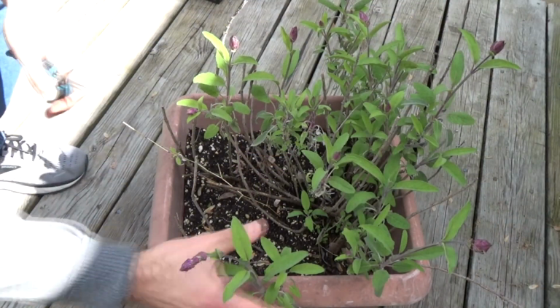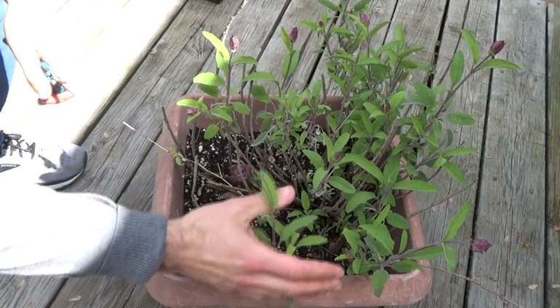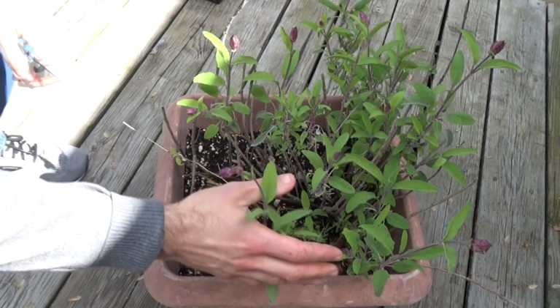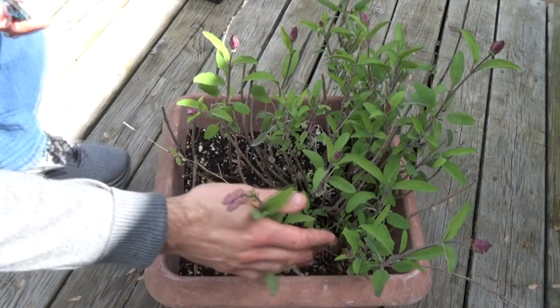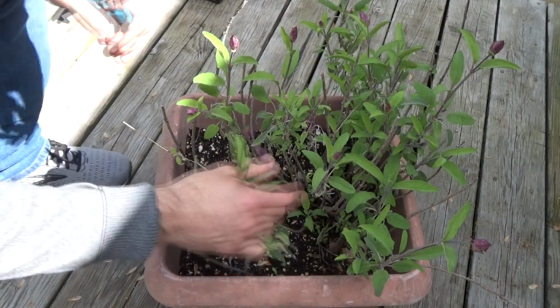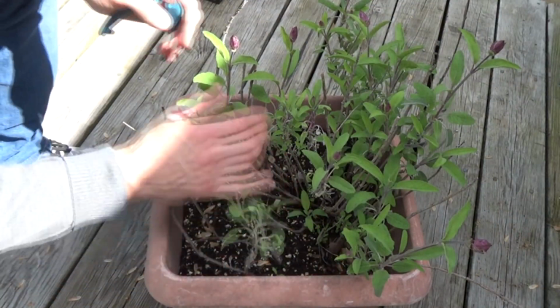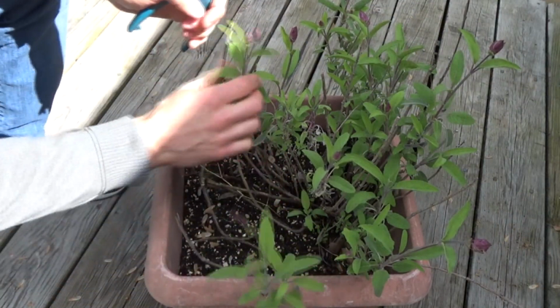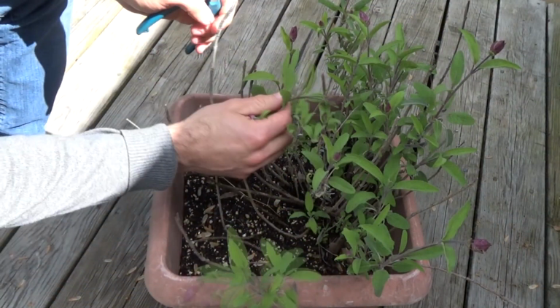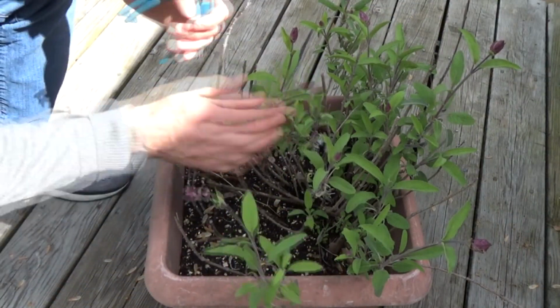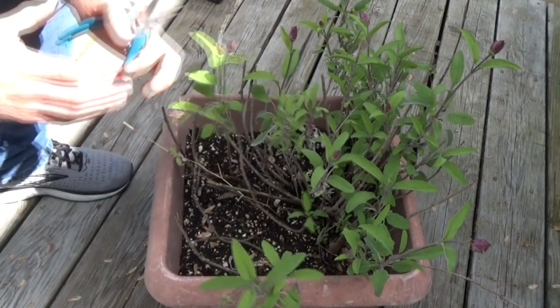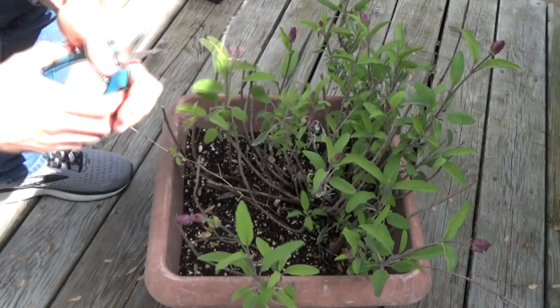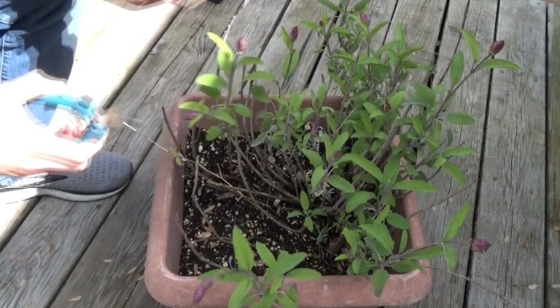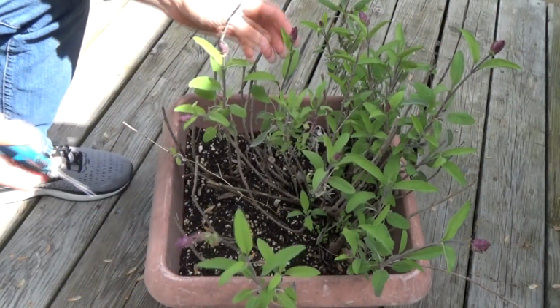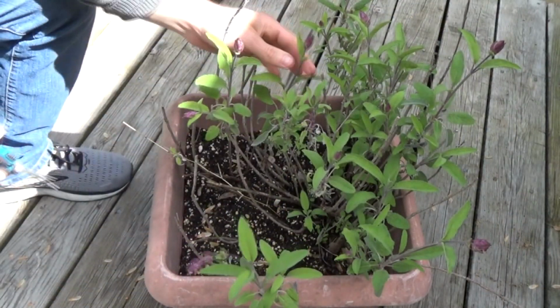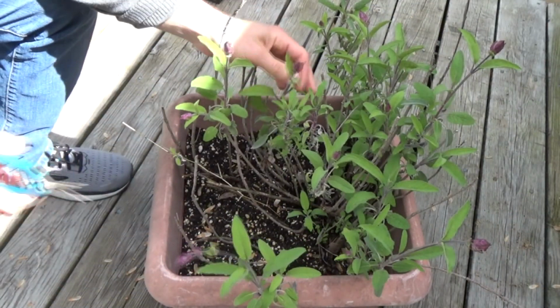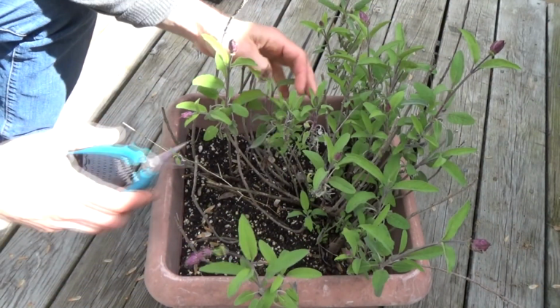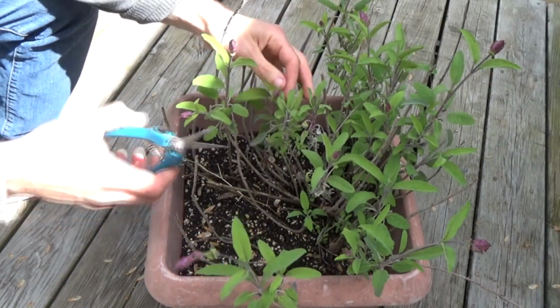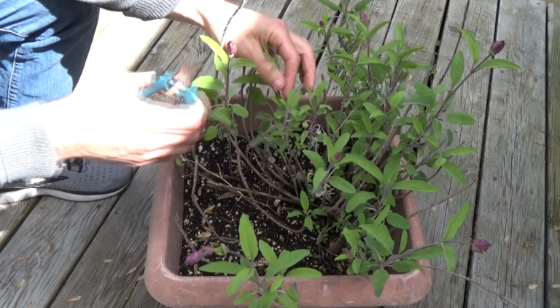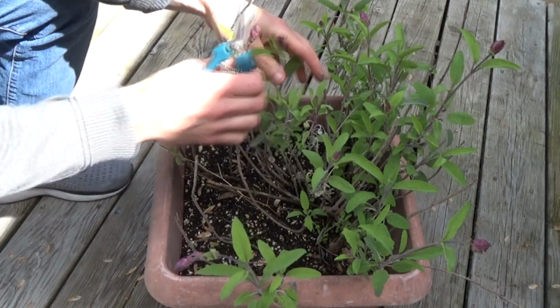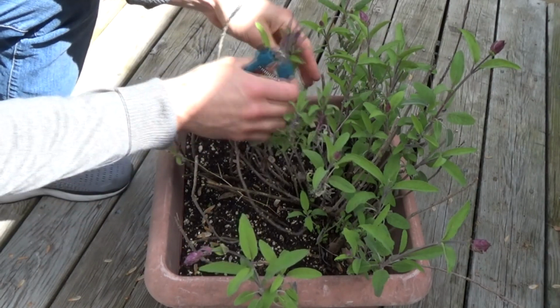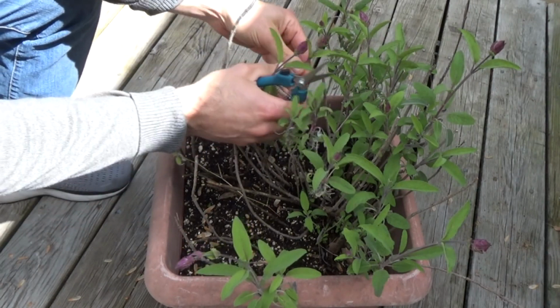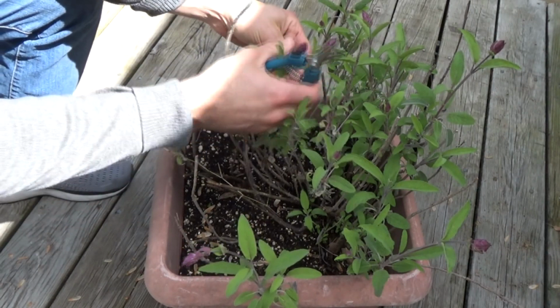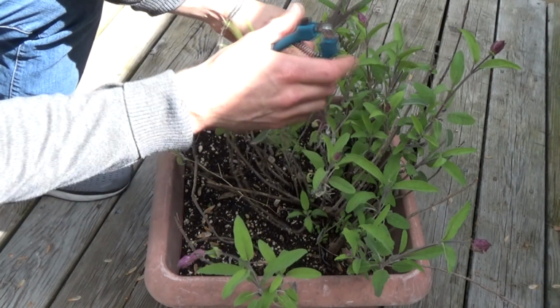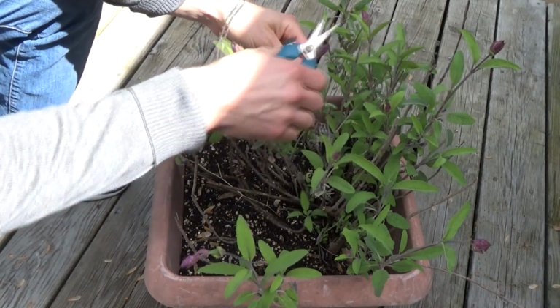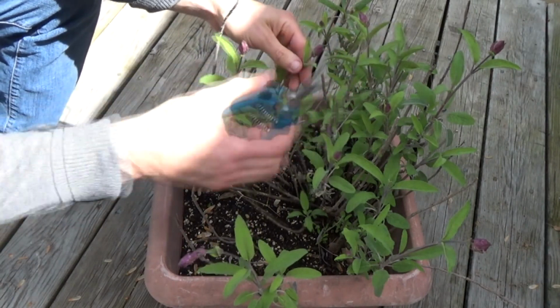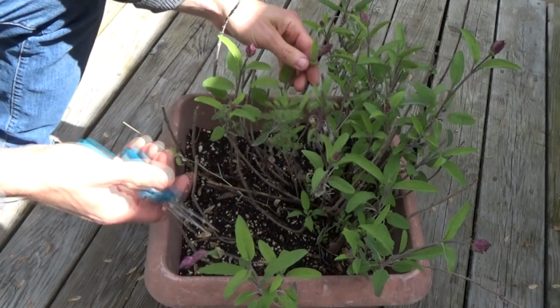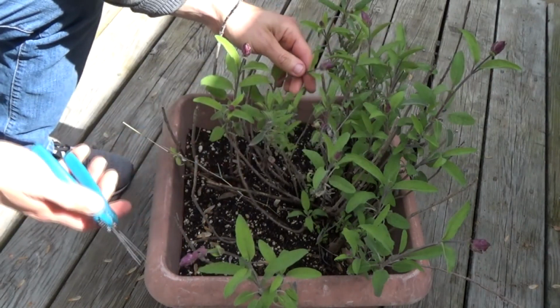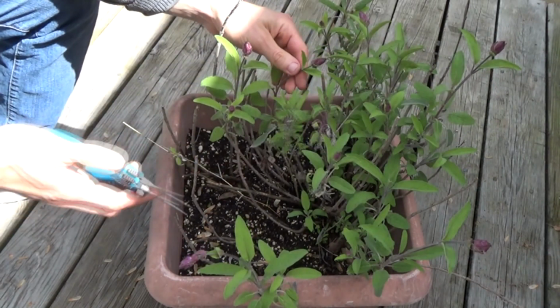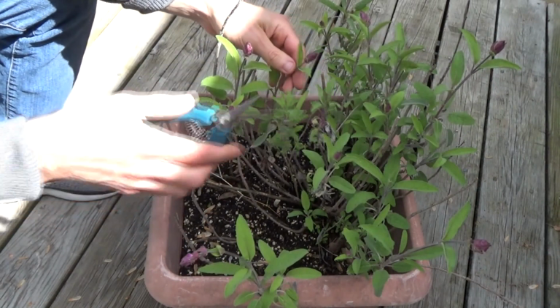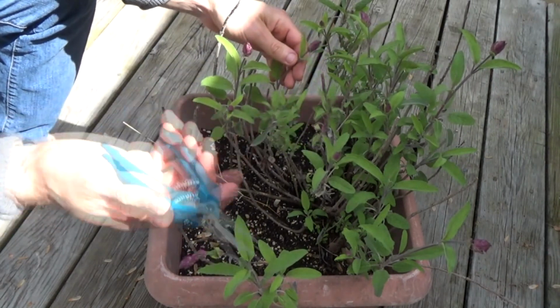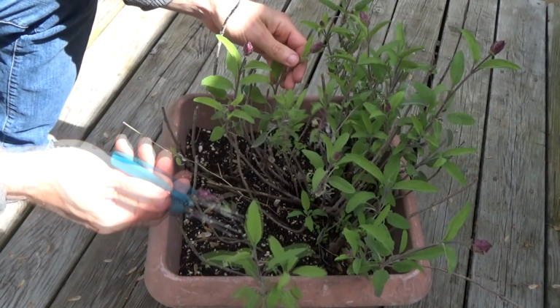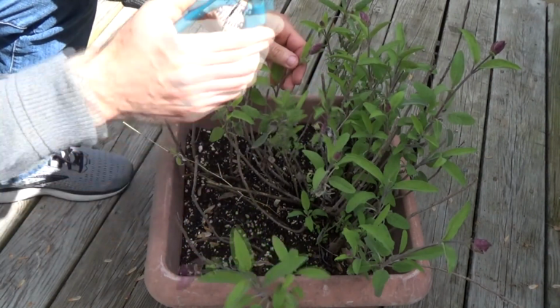So this is last year's sage. I saved it over the winter — I buried it in compost, so it didn't really die back much.